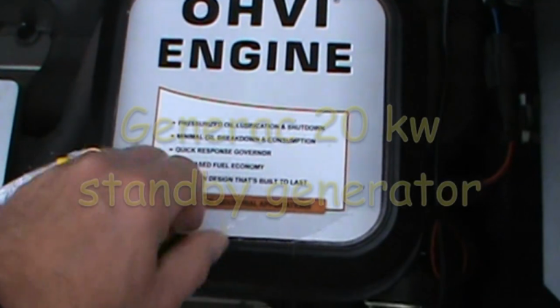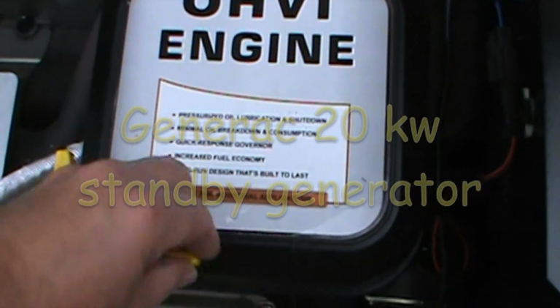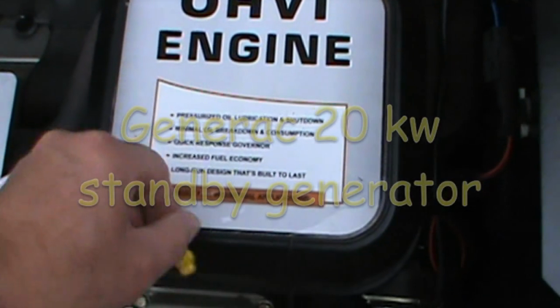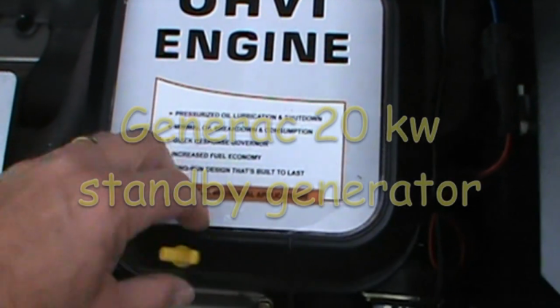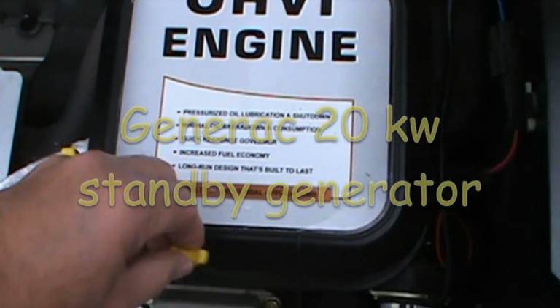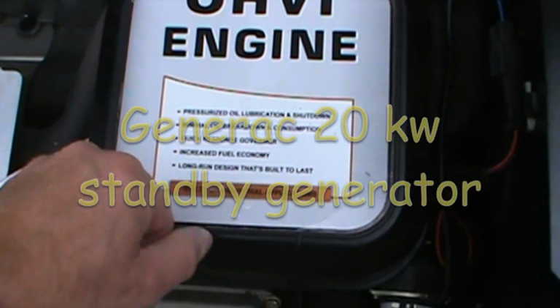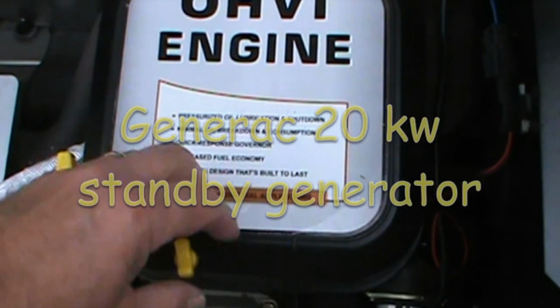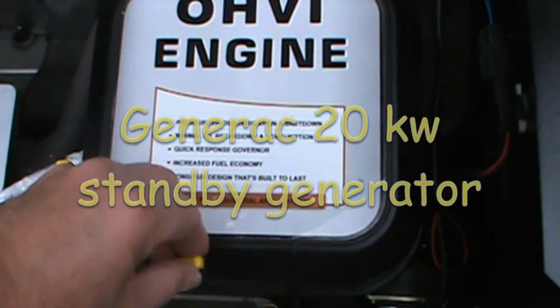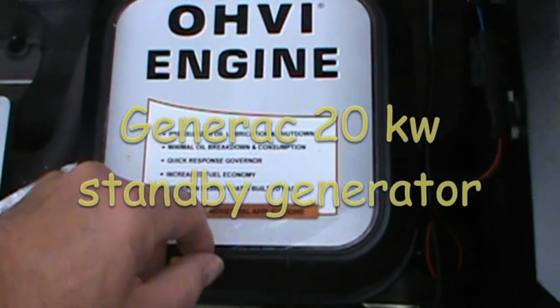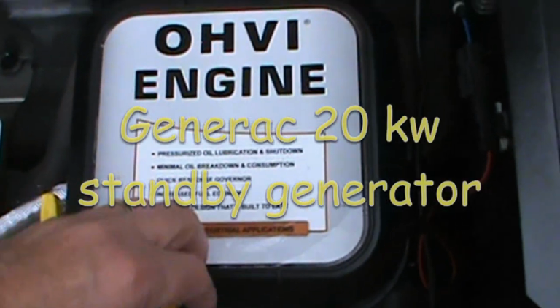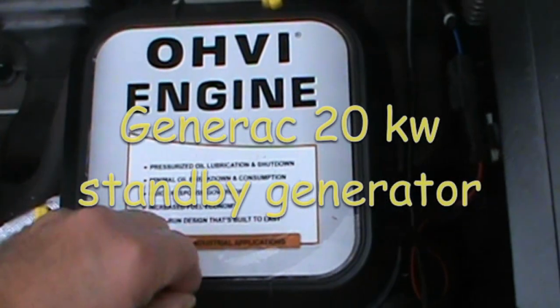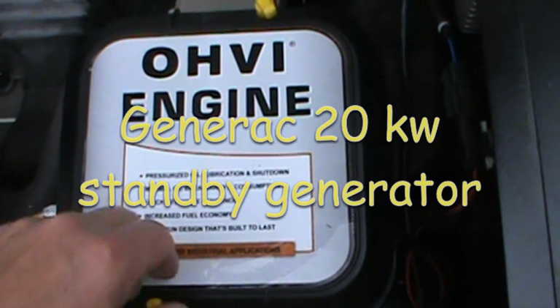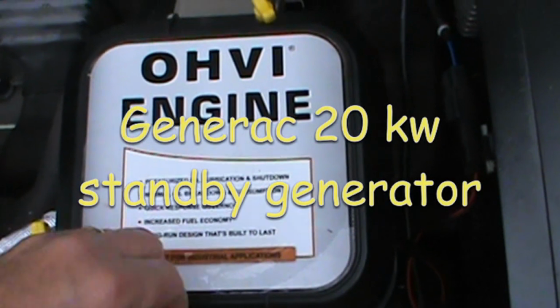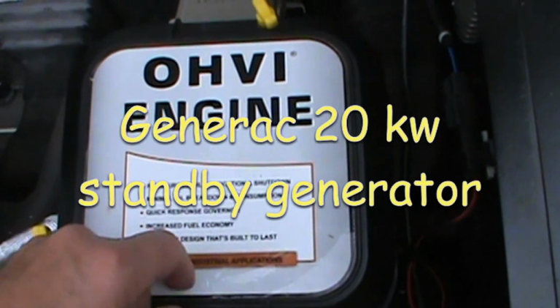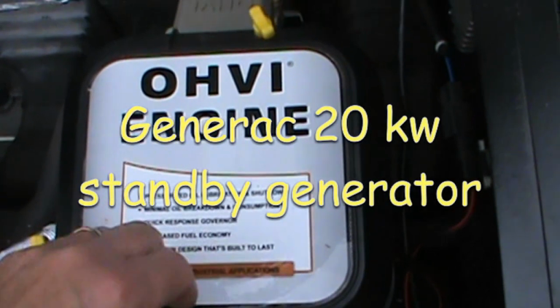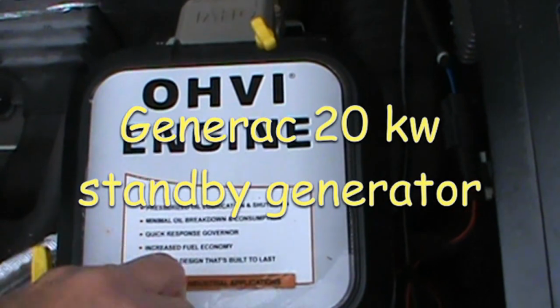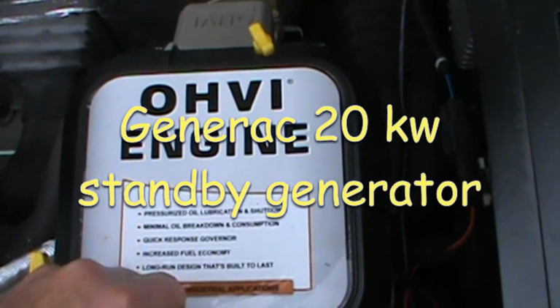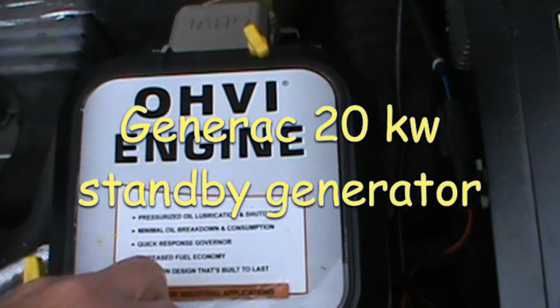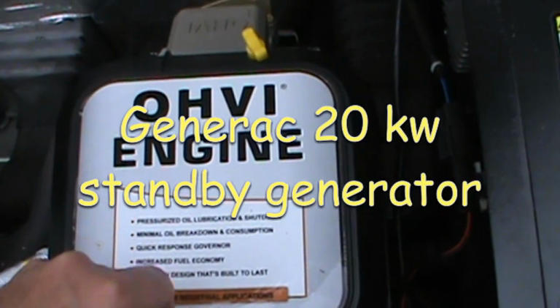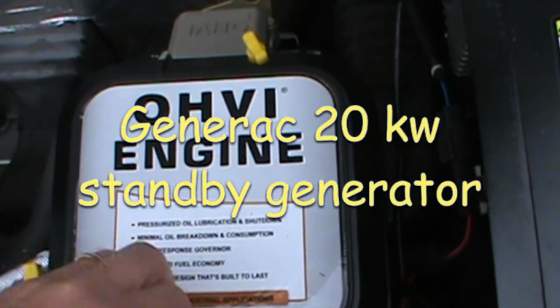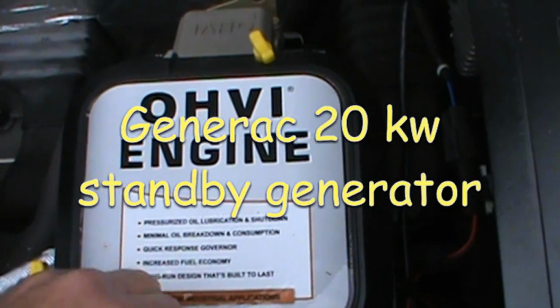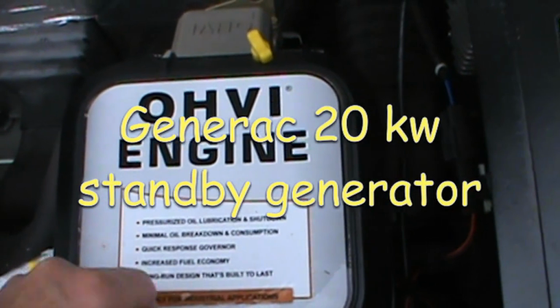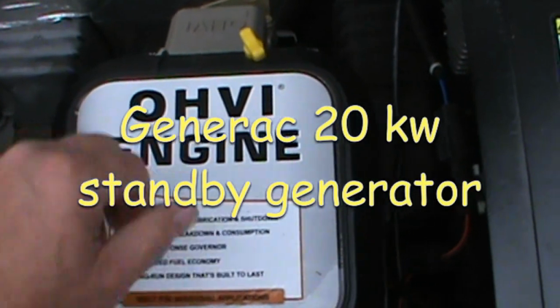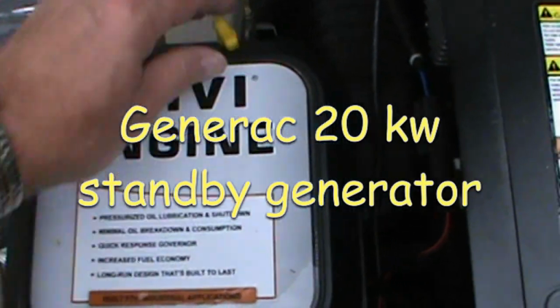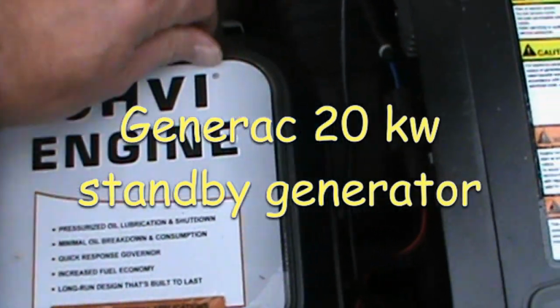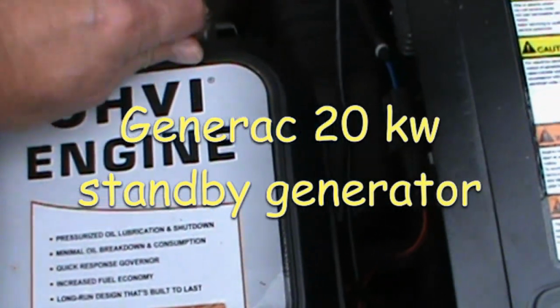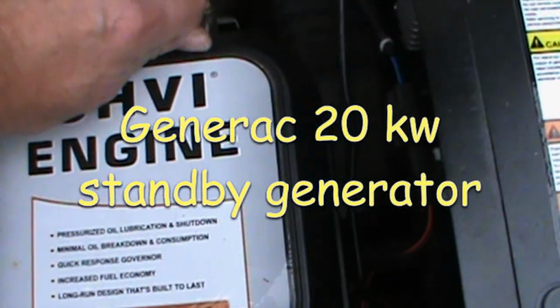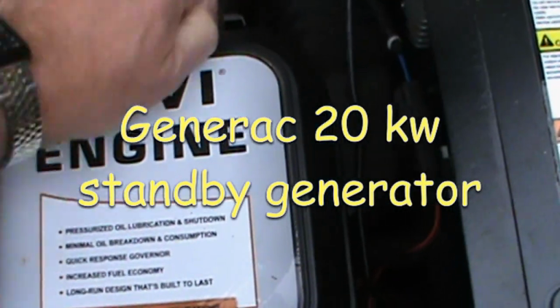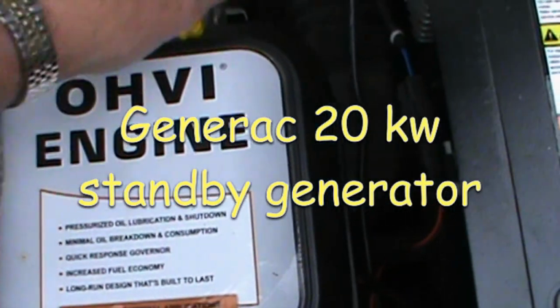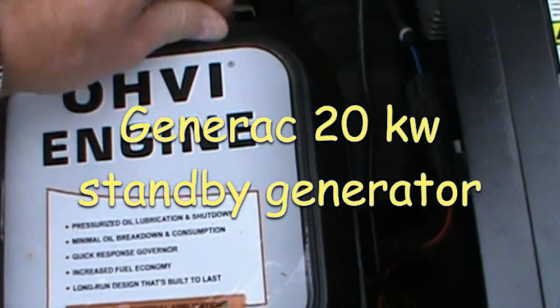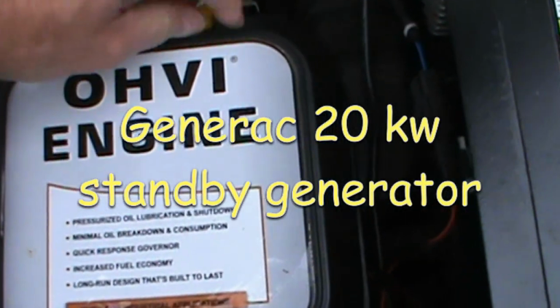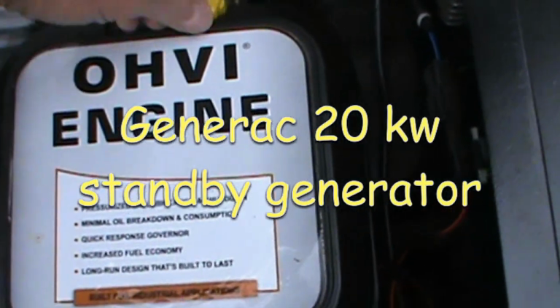Now that we're out here, I'm going to show you a little problem I used to have. Hopefully it's solved. Seems to be.